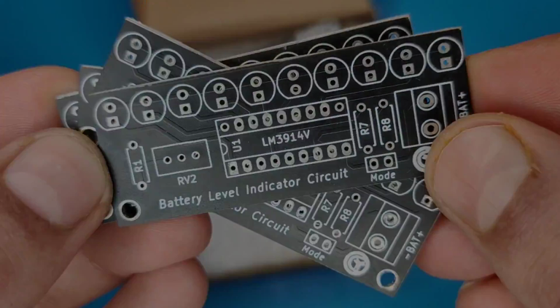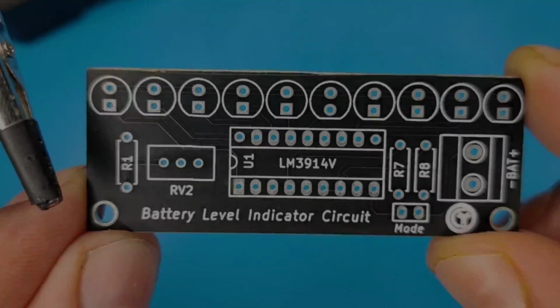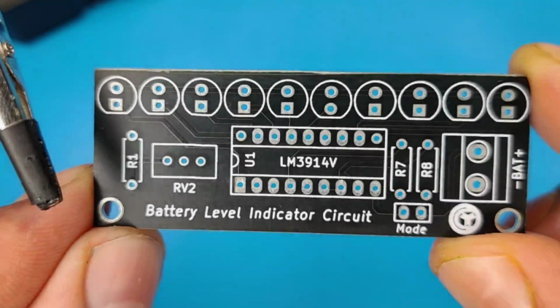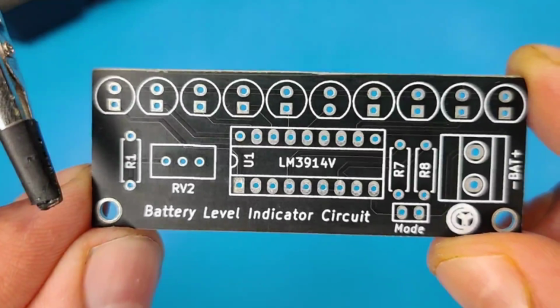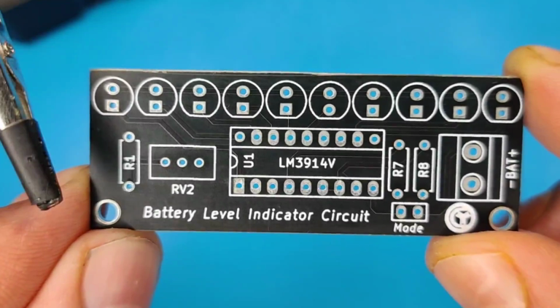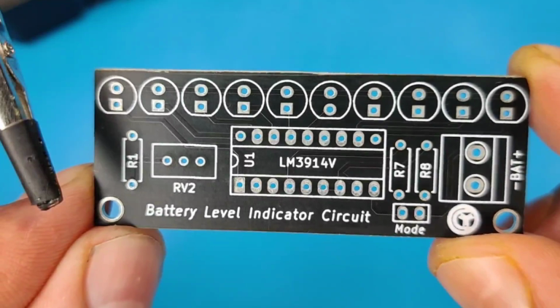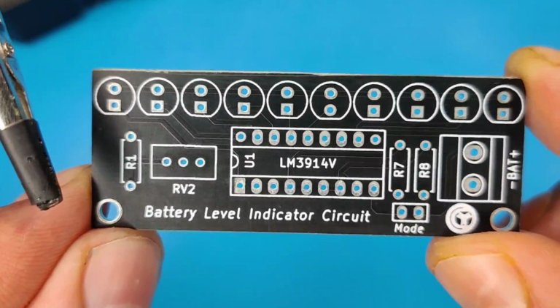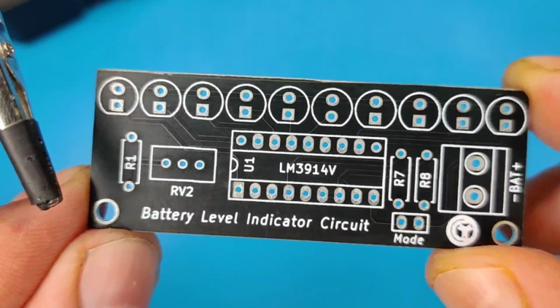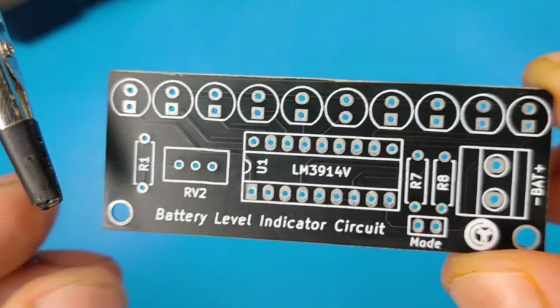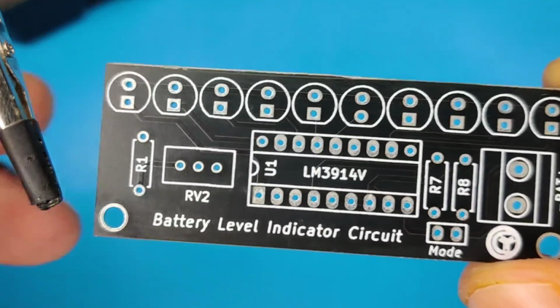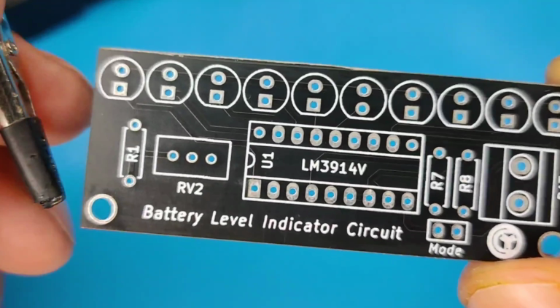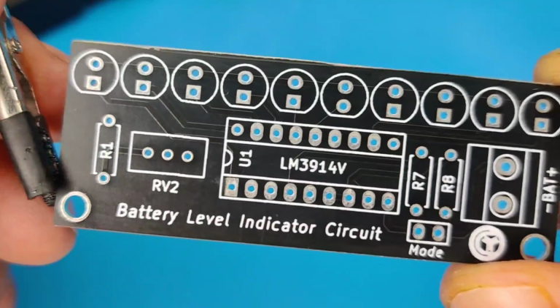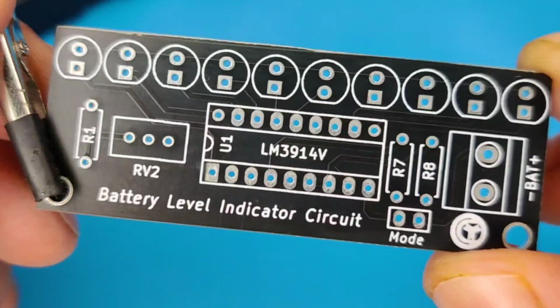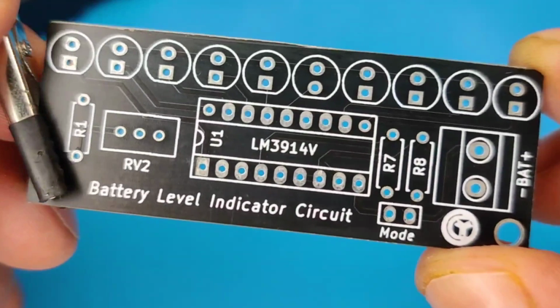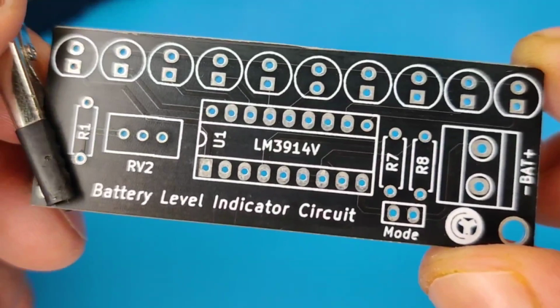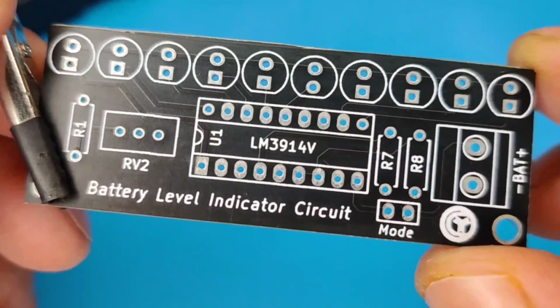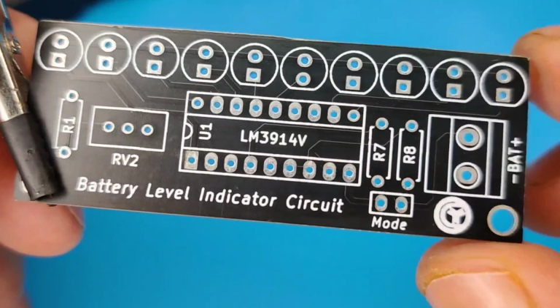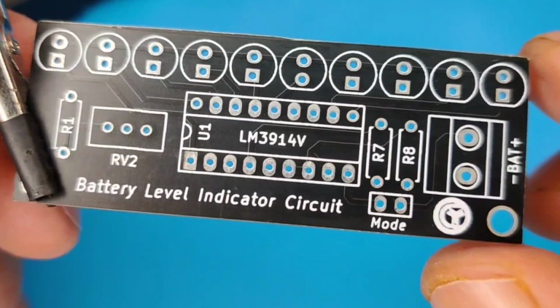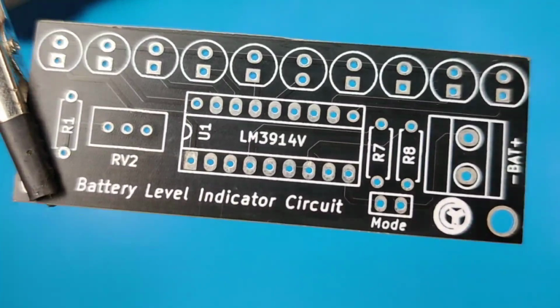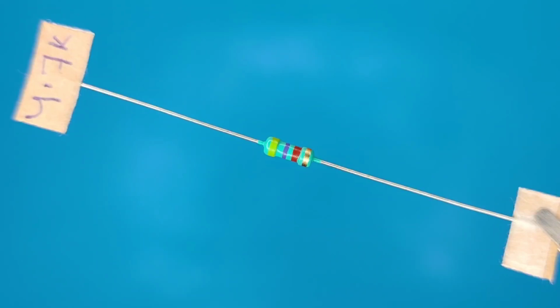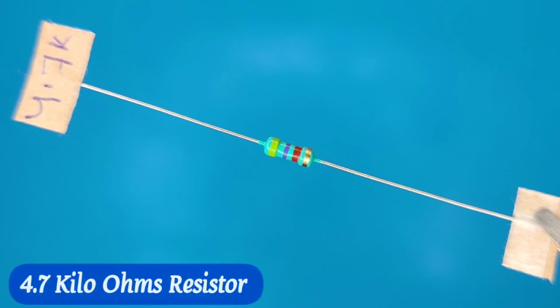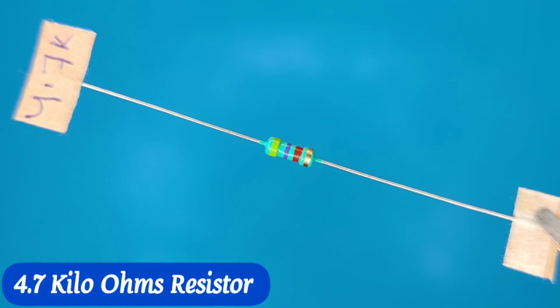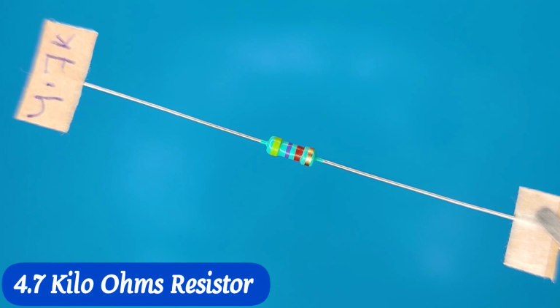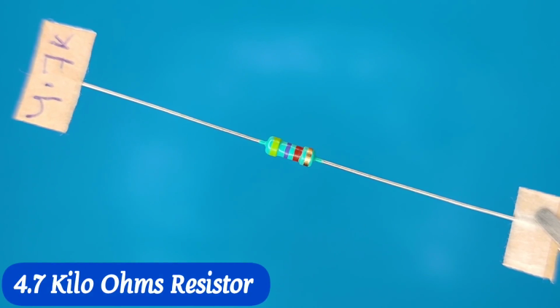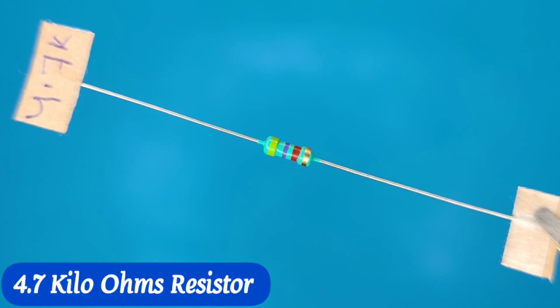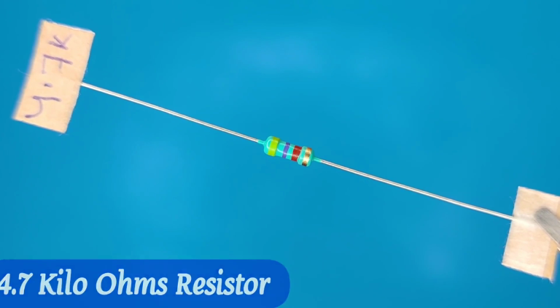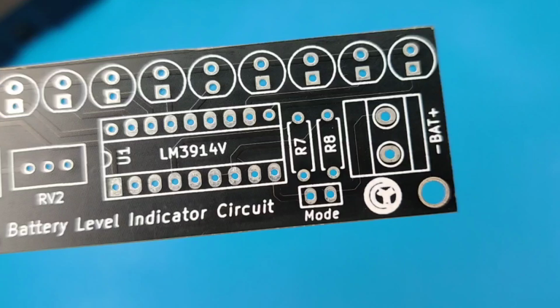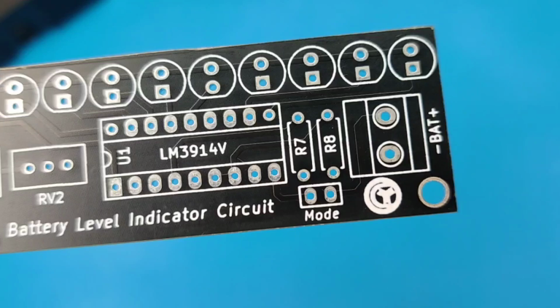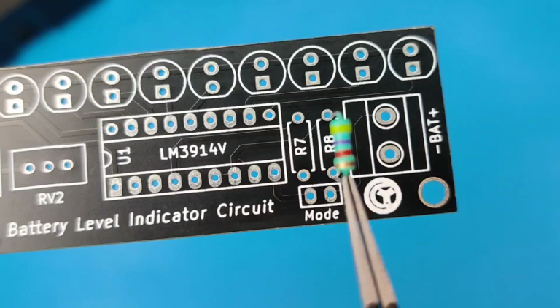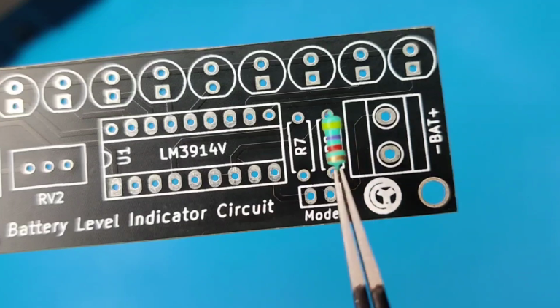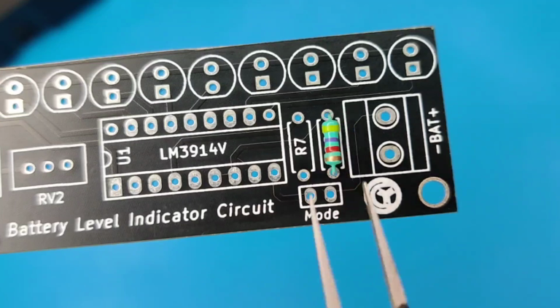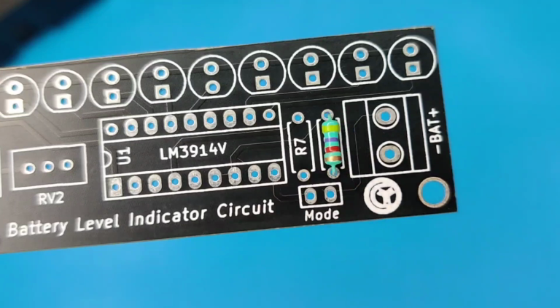Now it is time to assemble the PCB. Let's place all the components on the PCB according to the circuit diagram.